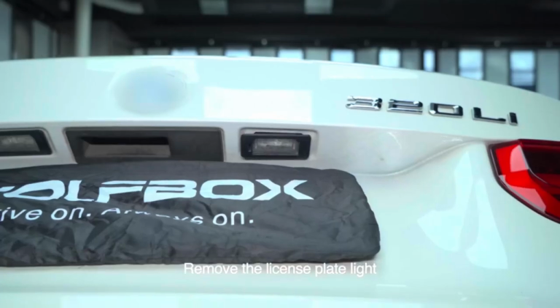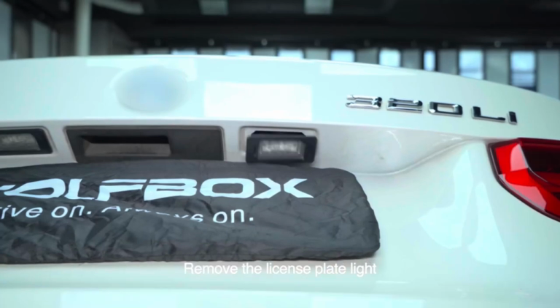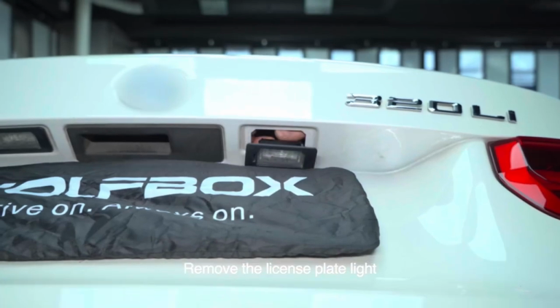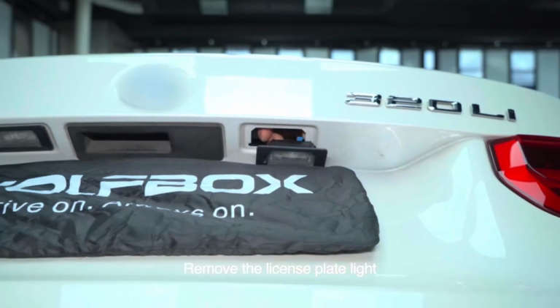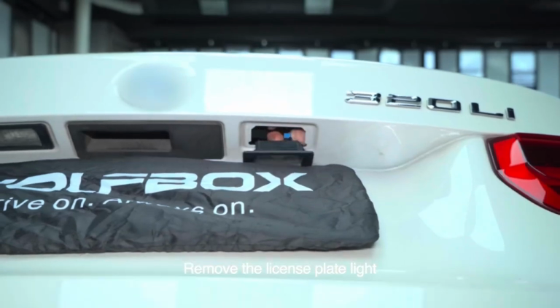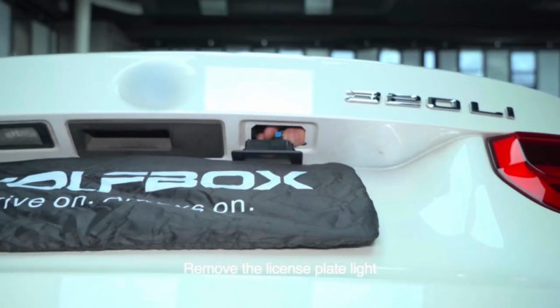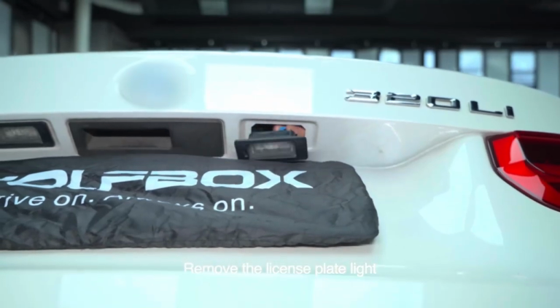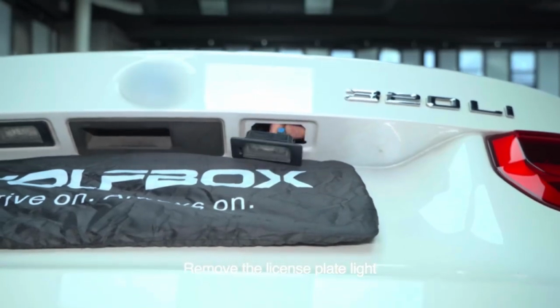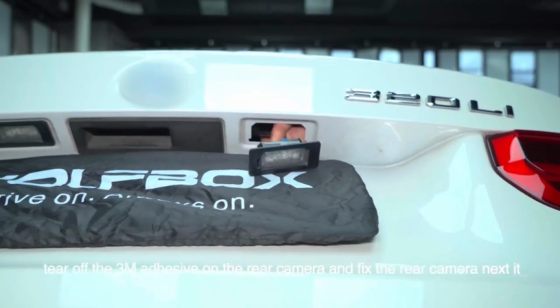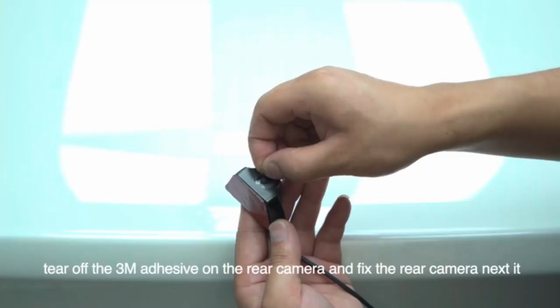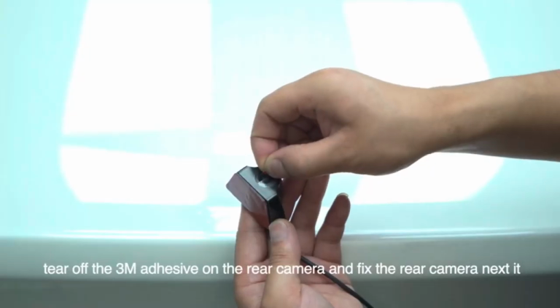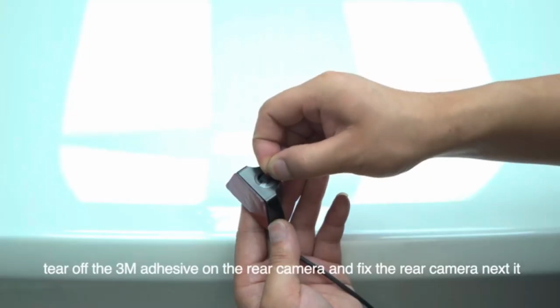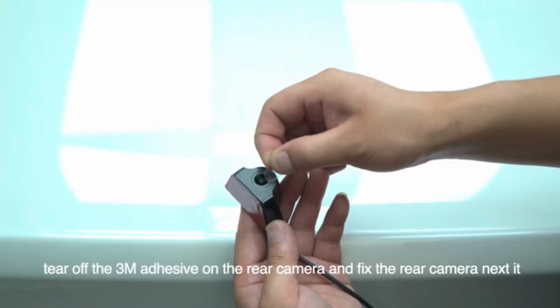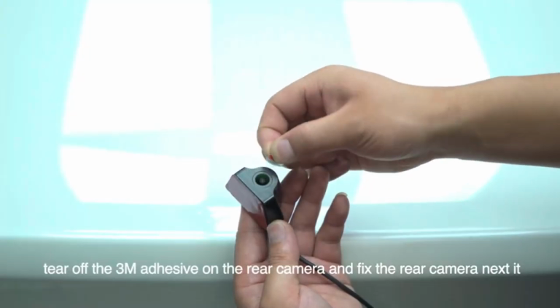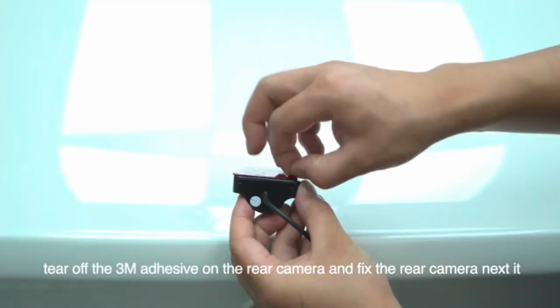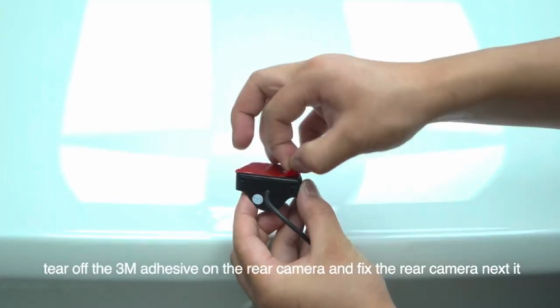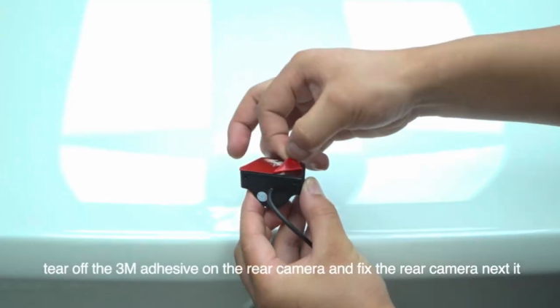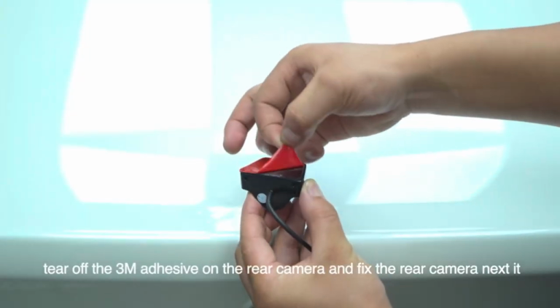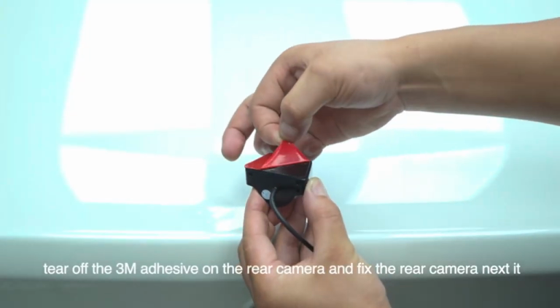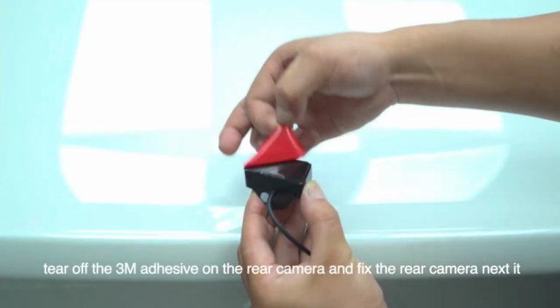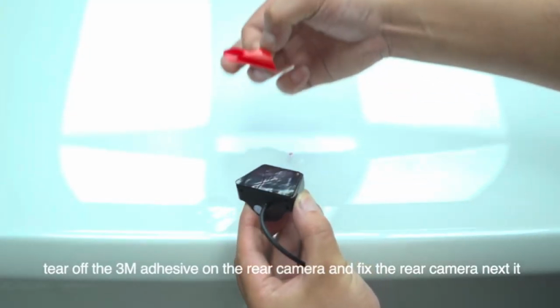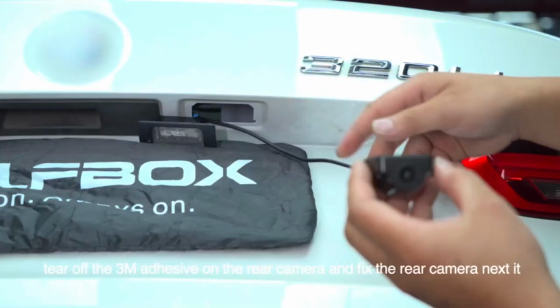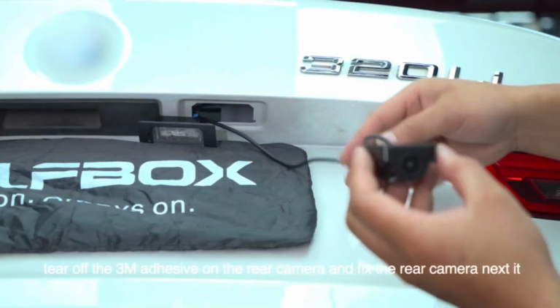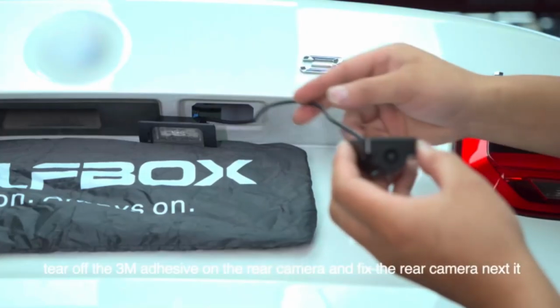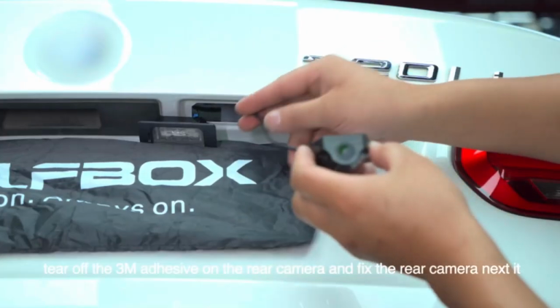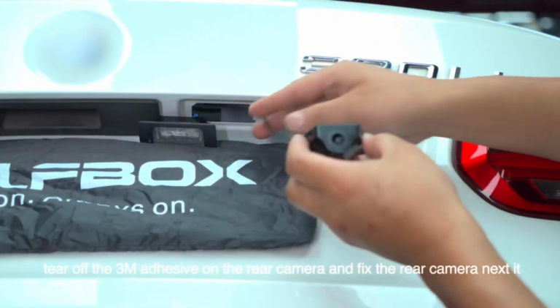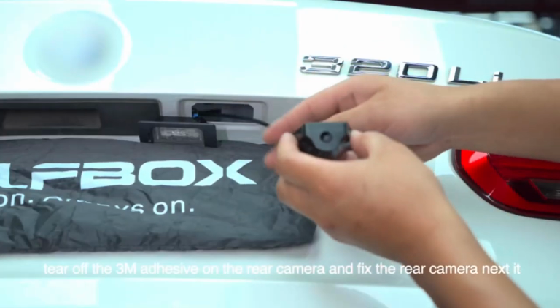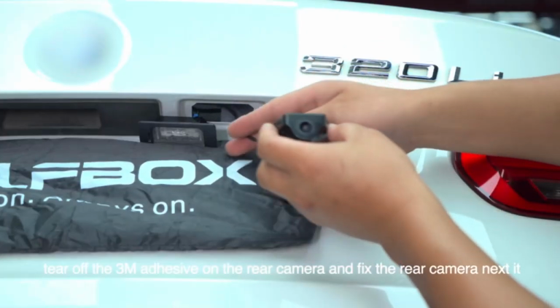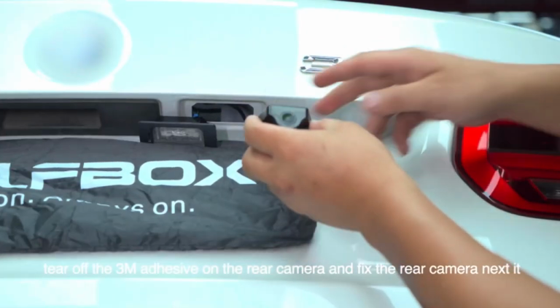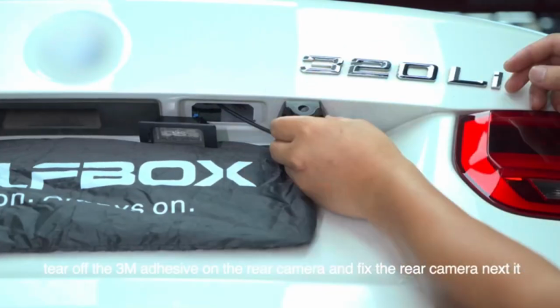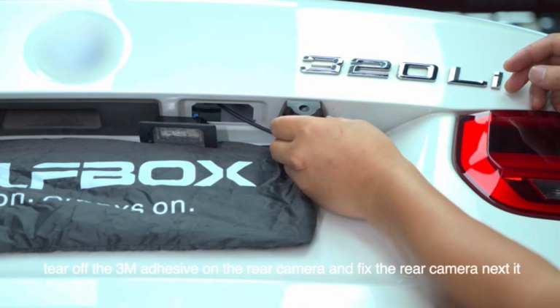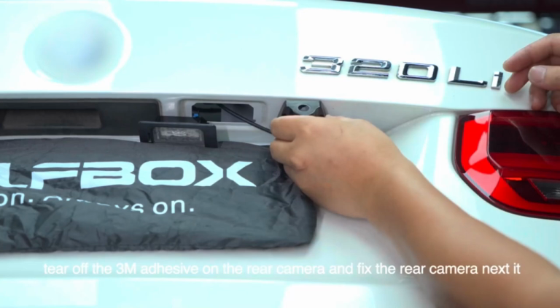Remove the license plate light. Tear off the 3M adhesive on the rear camera and fix the rear camera next to the license plate light.